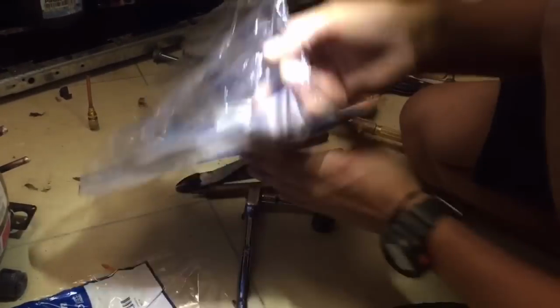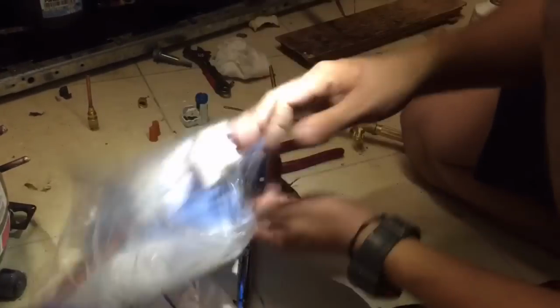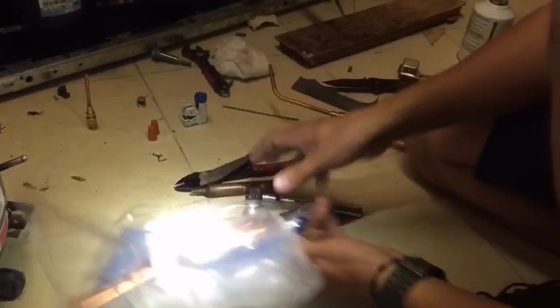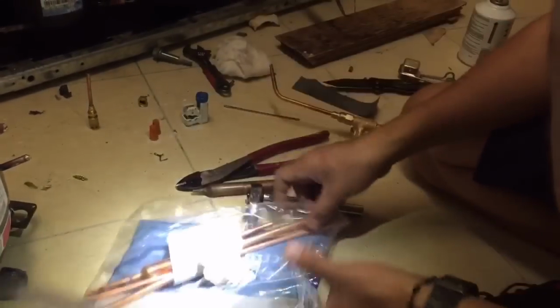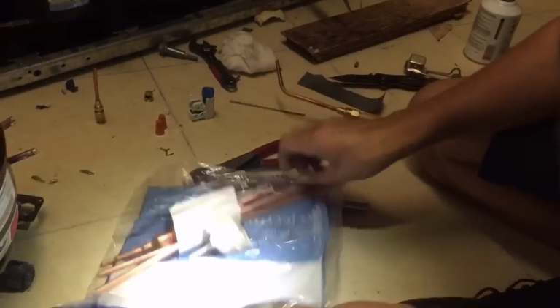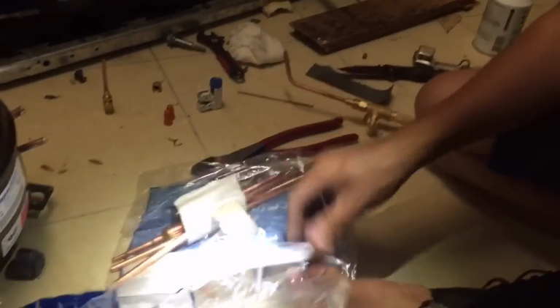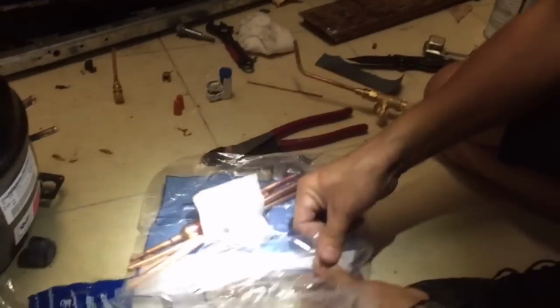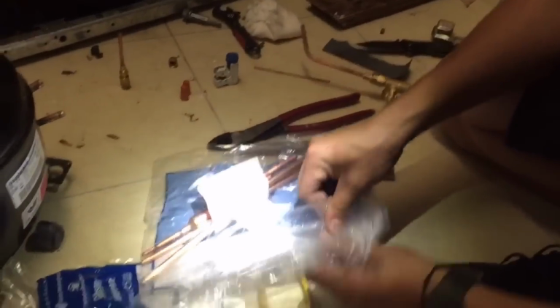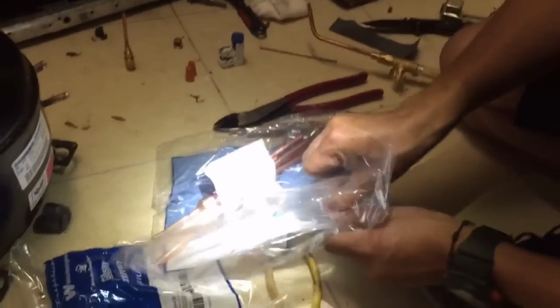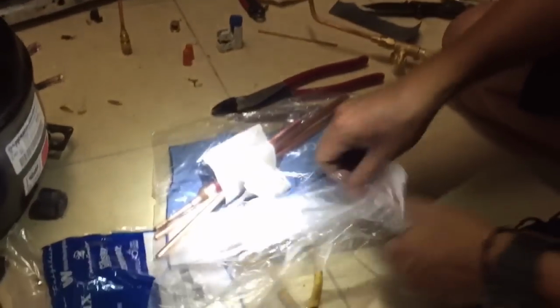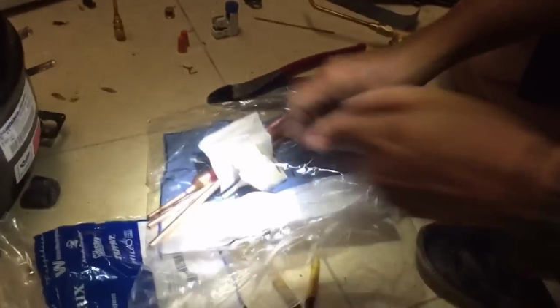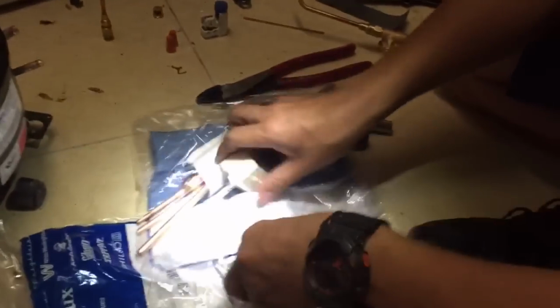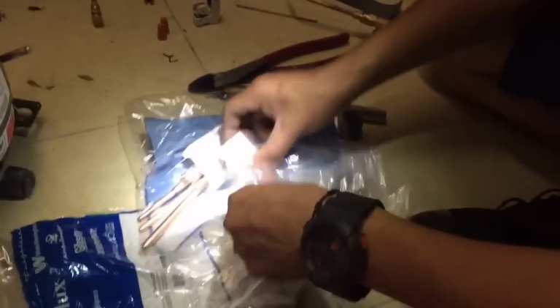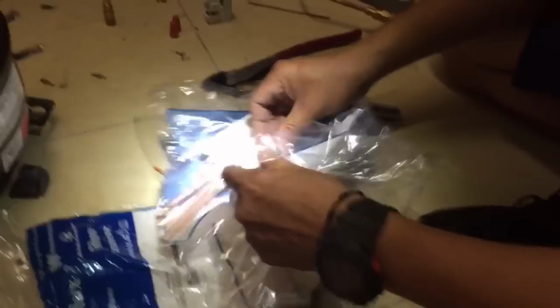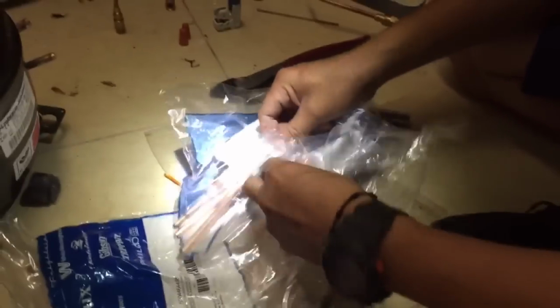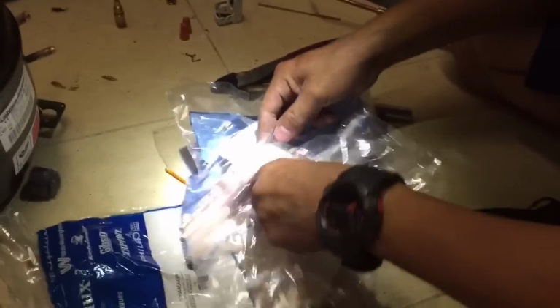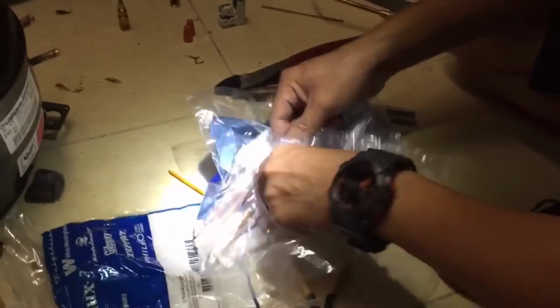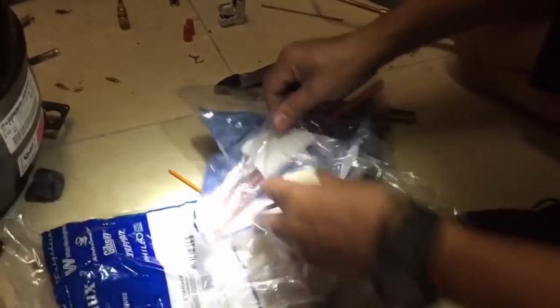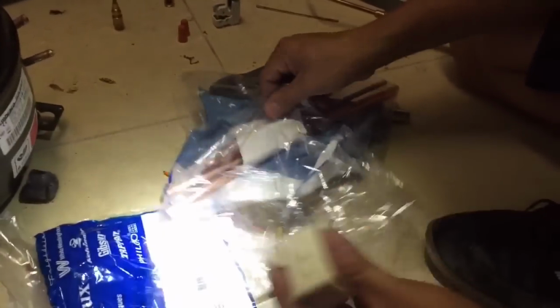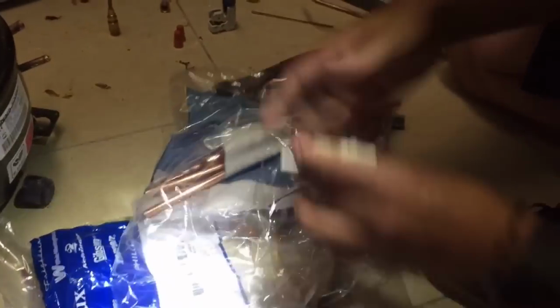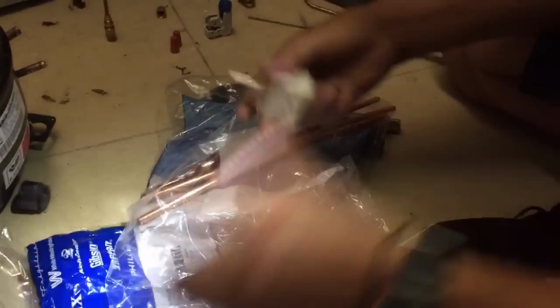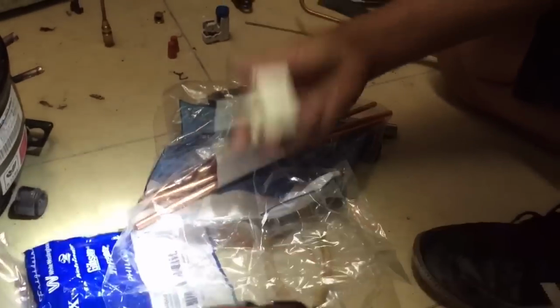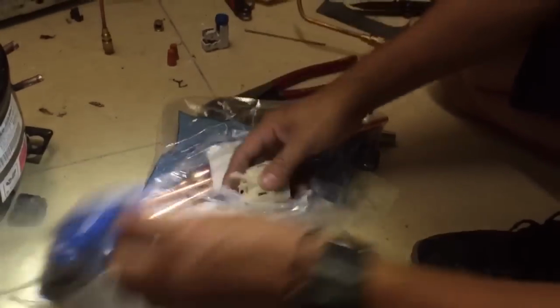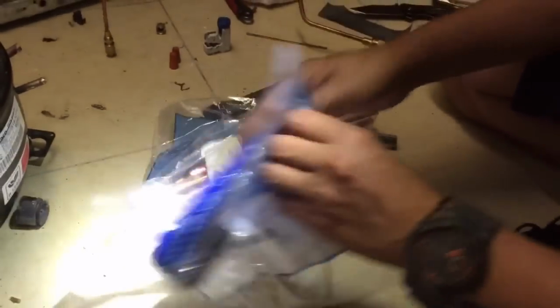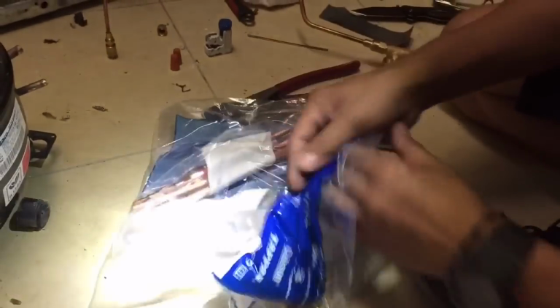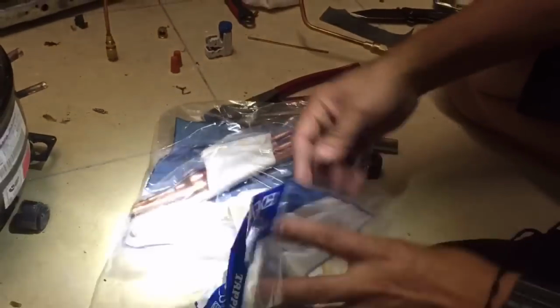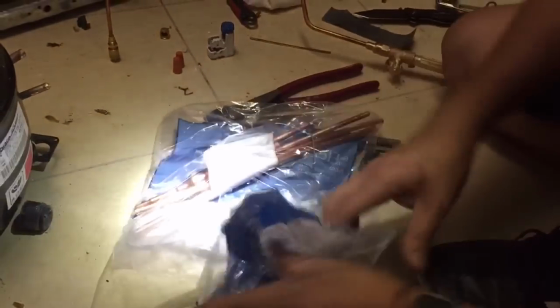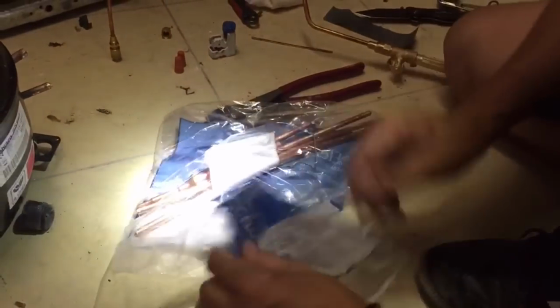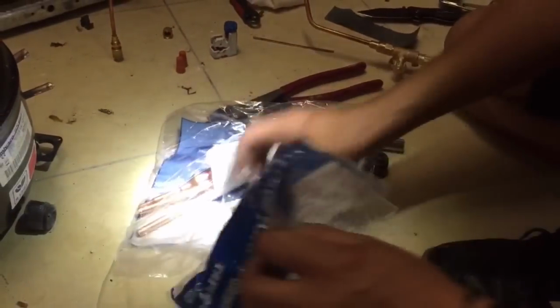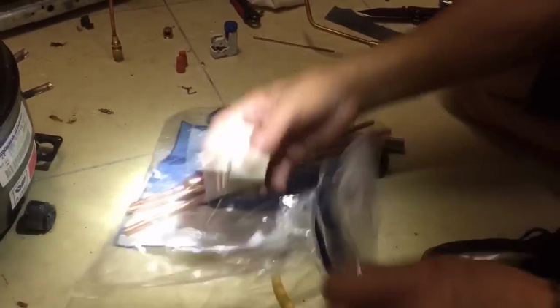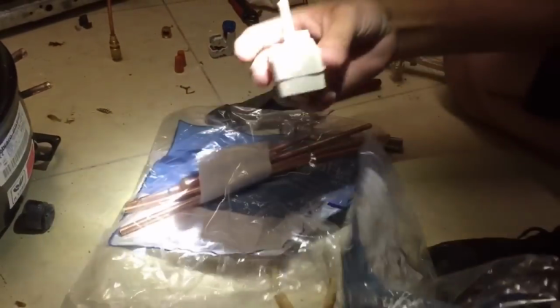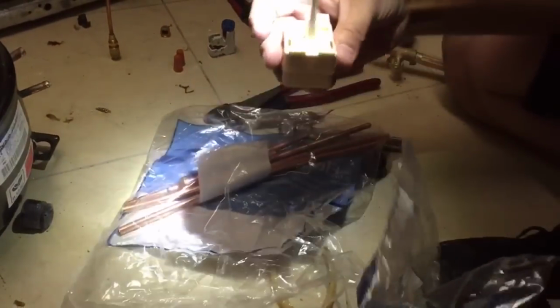Alright, we're going to install the new start.